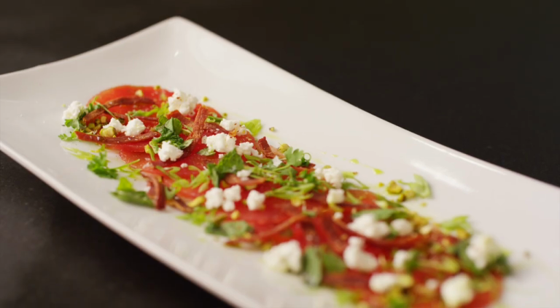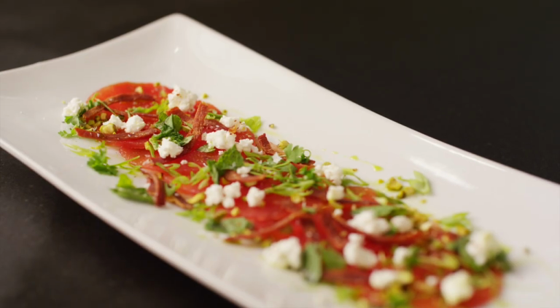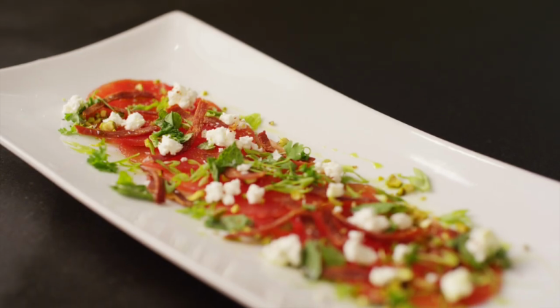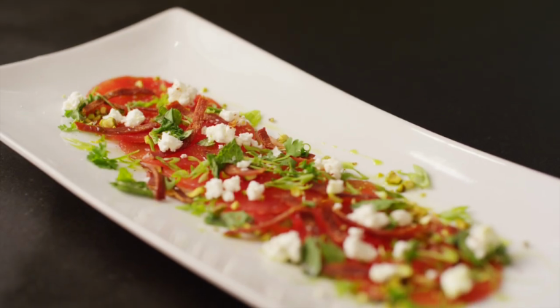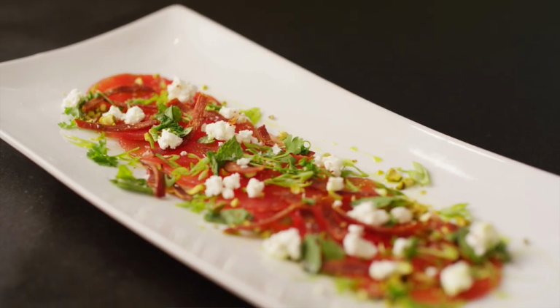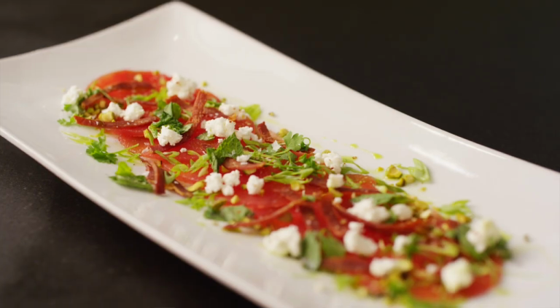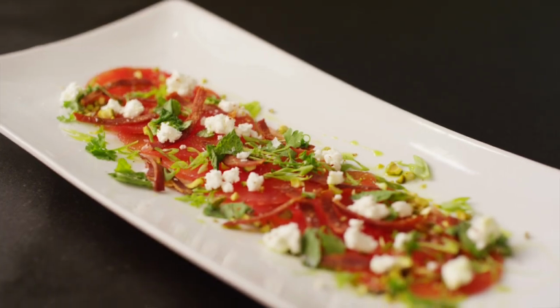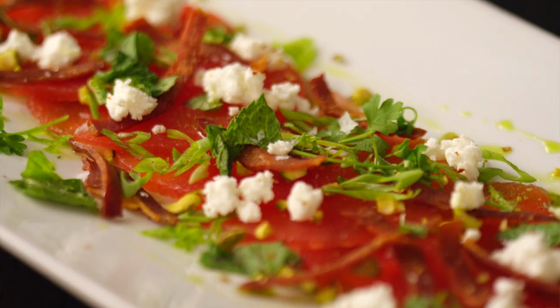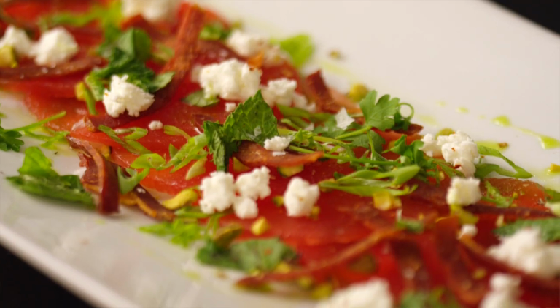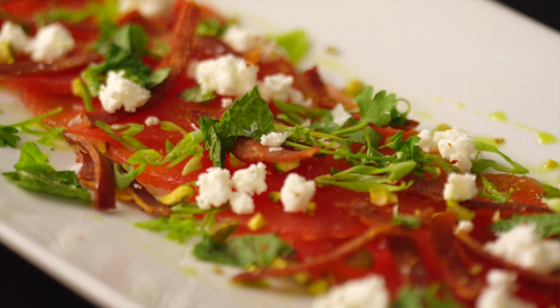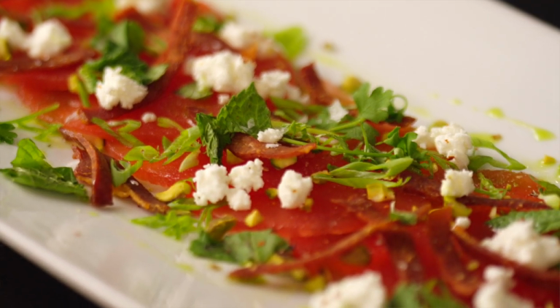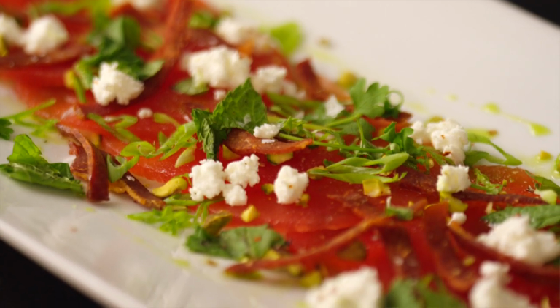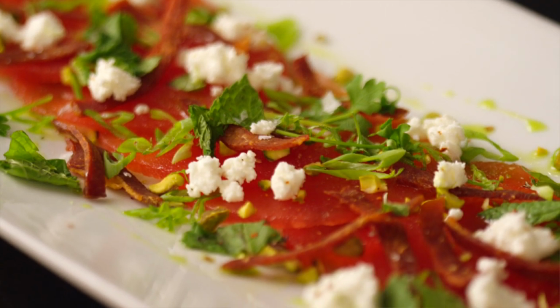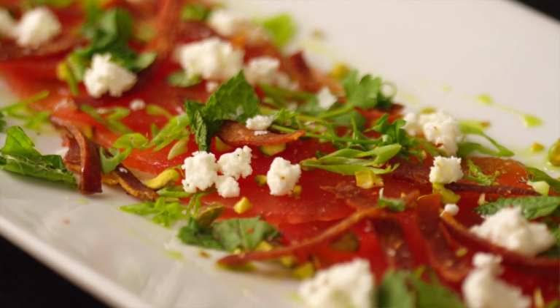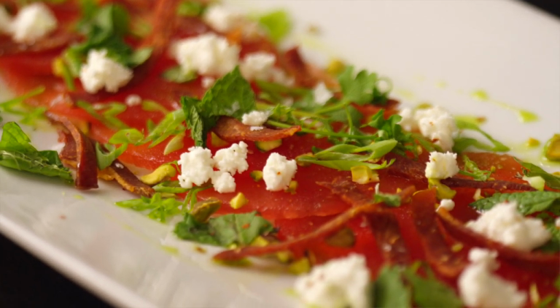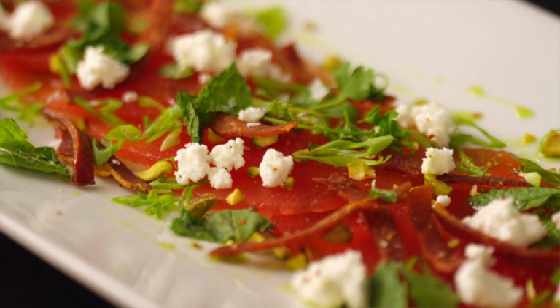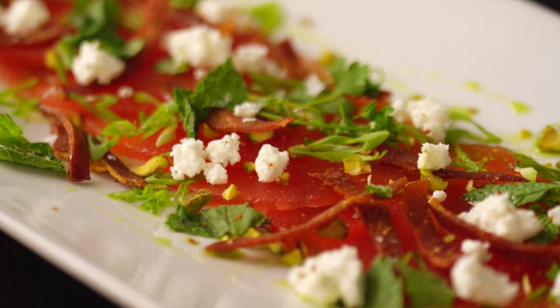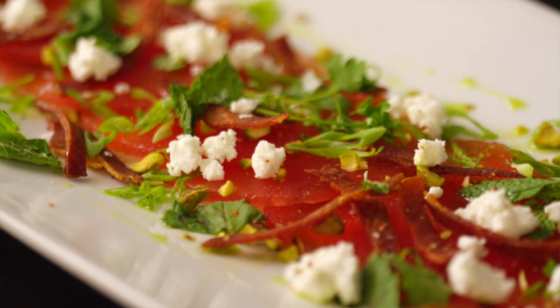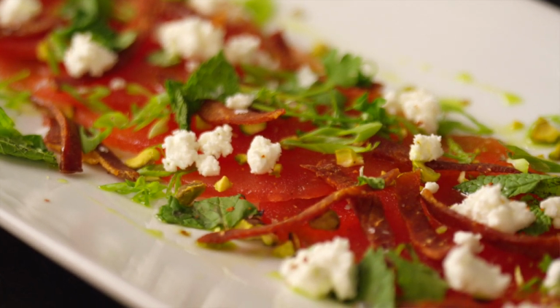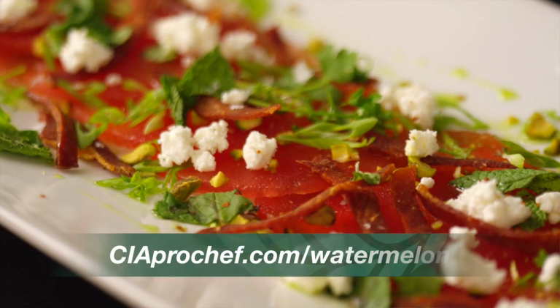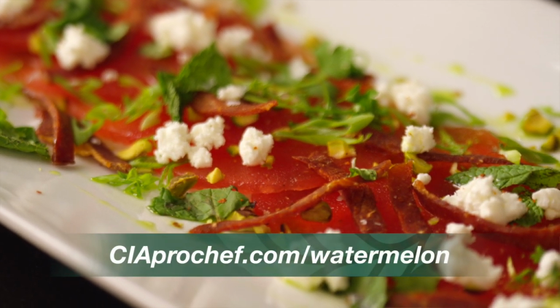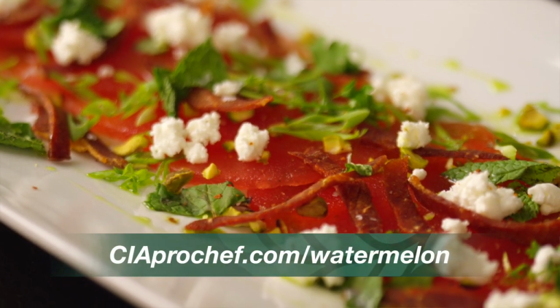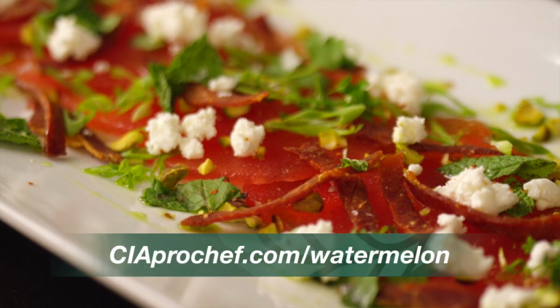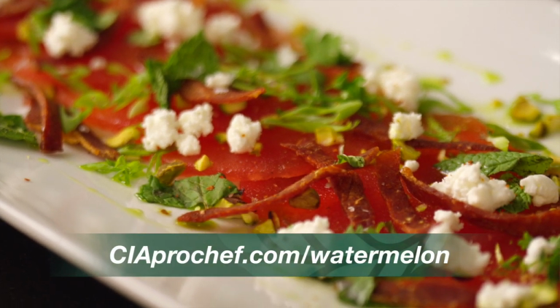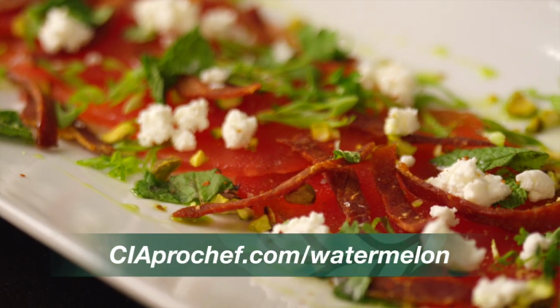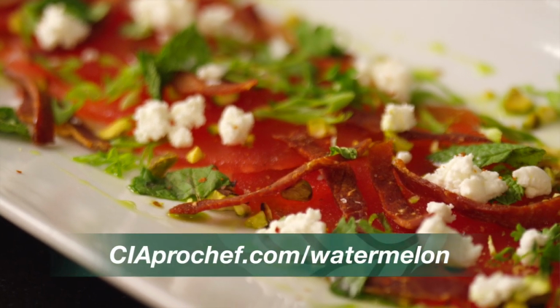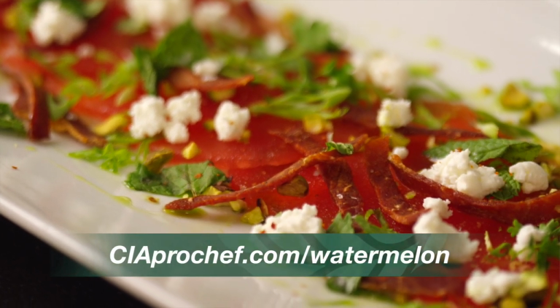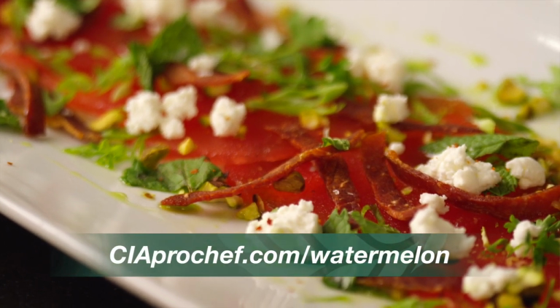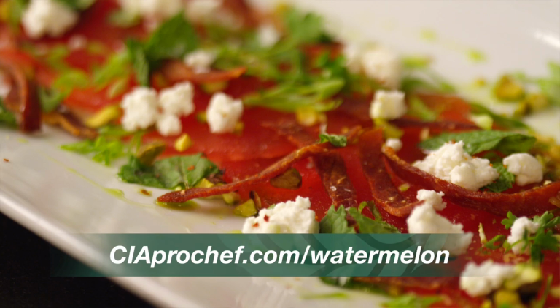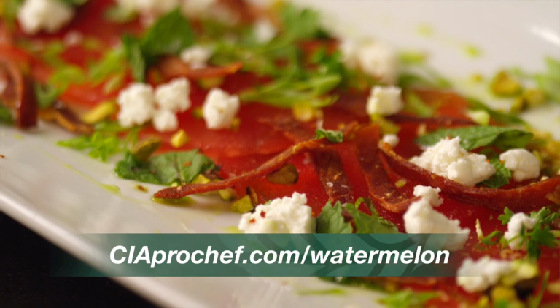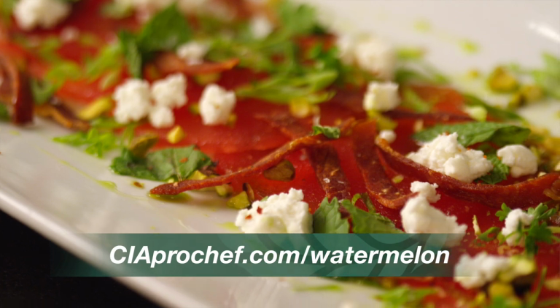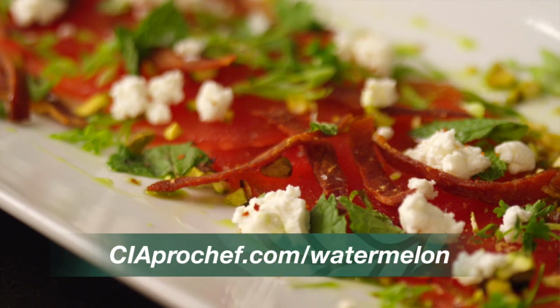Serve chilled and enjoy. This recipe and the others in this series are available at ciaprochef.com/watermelon.